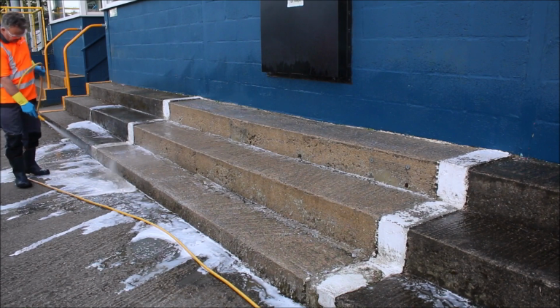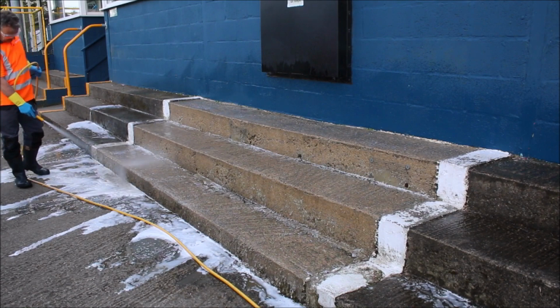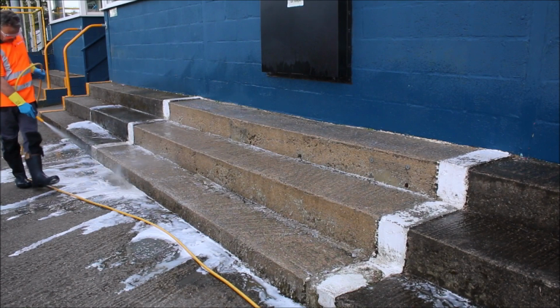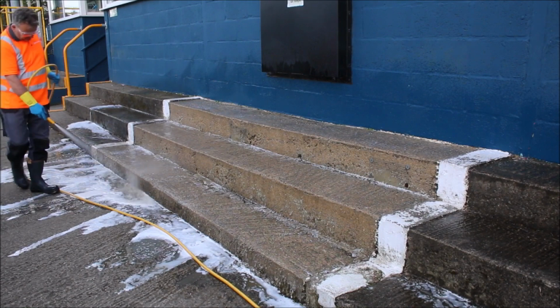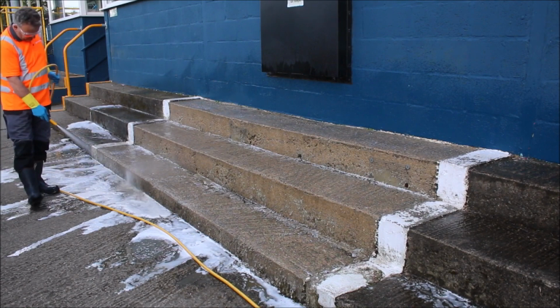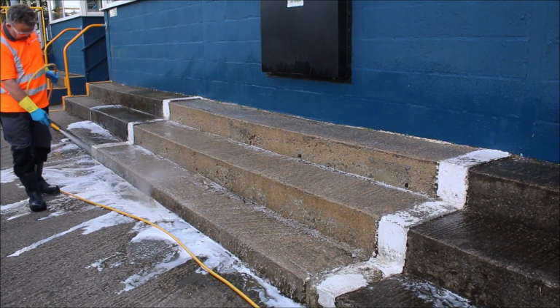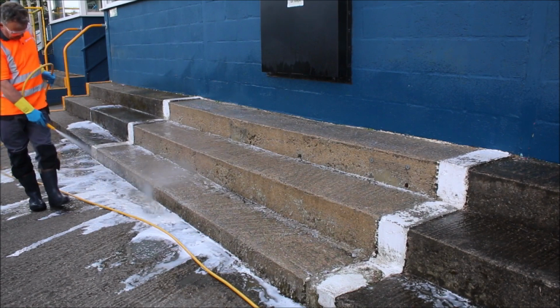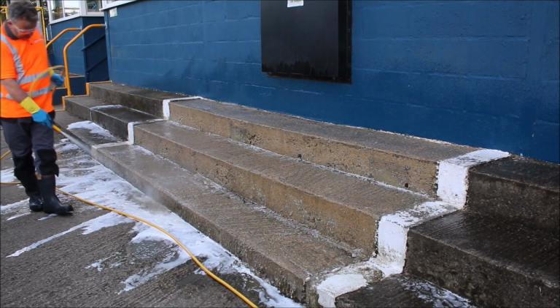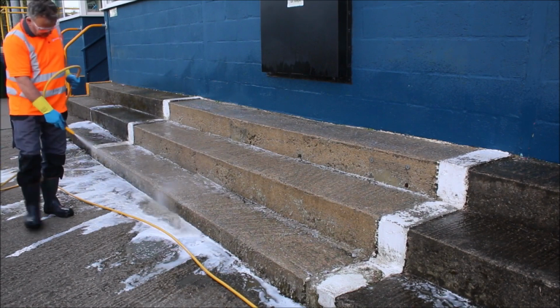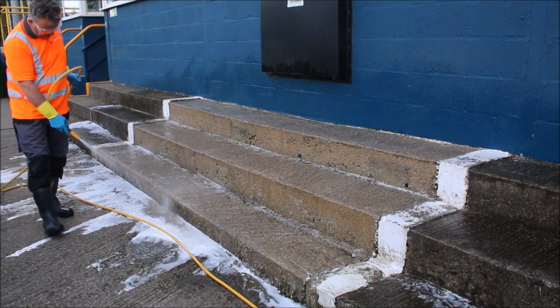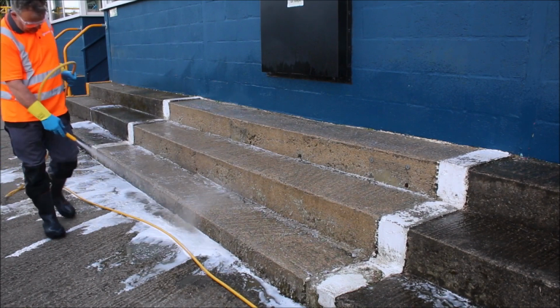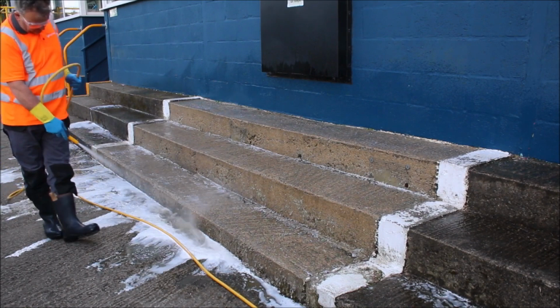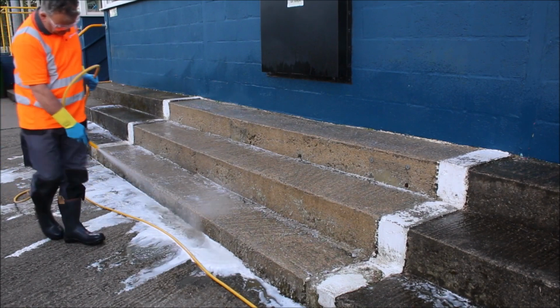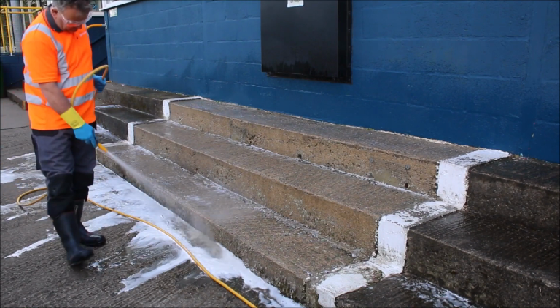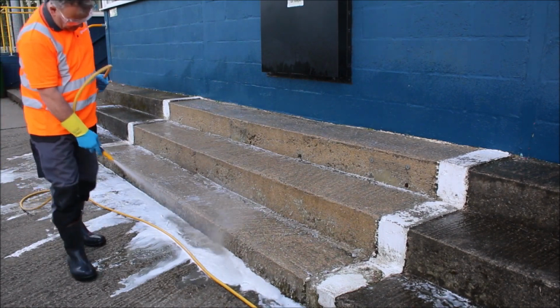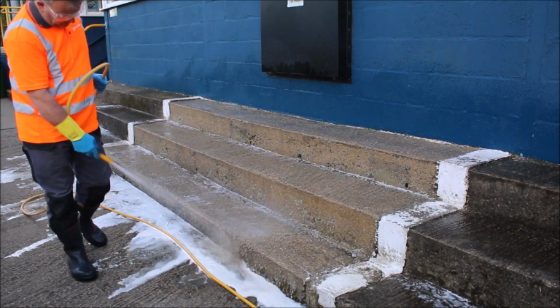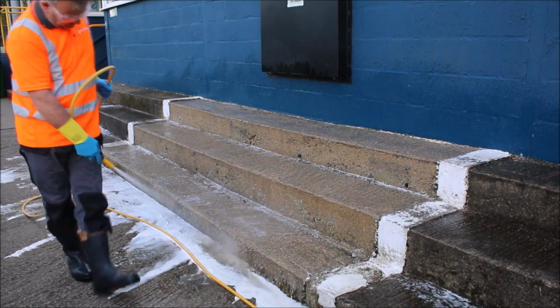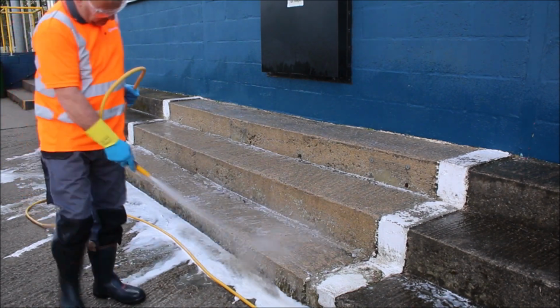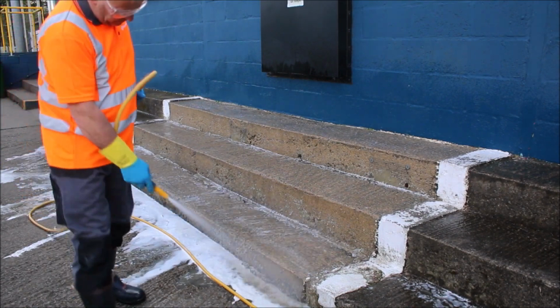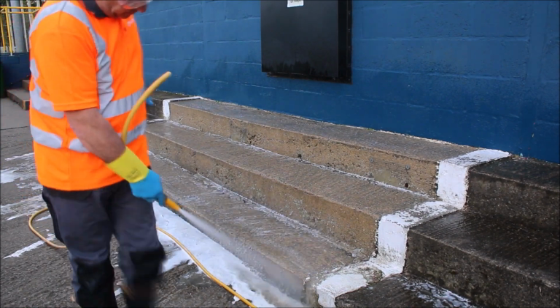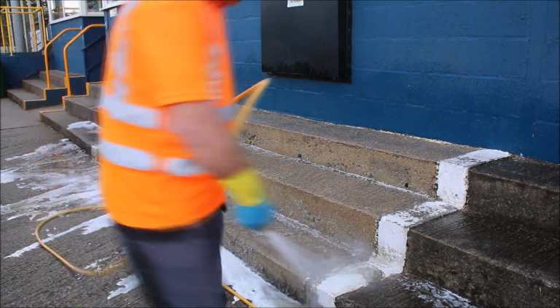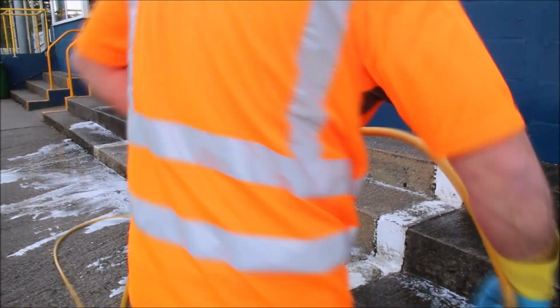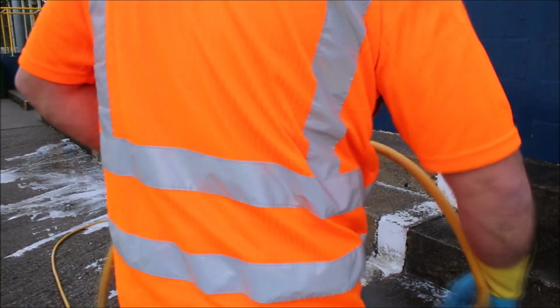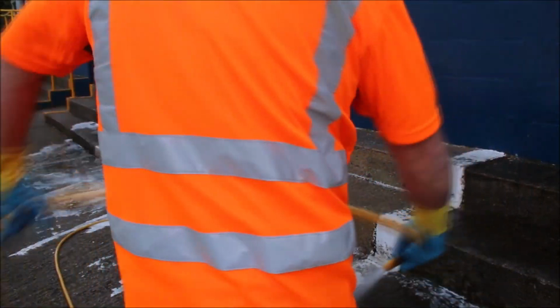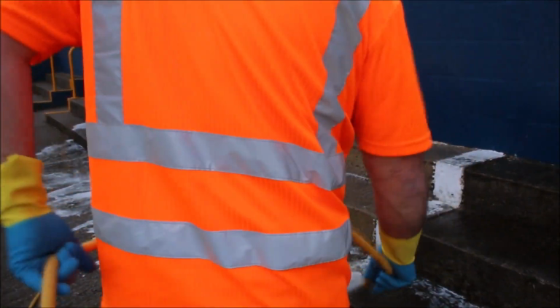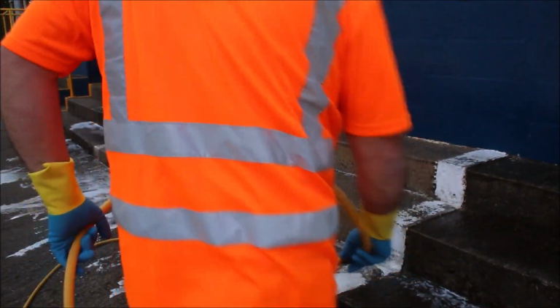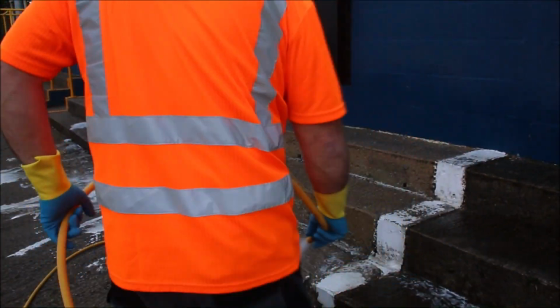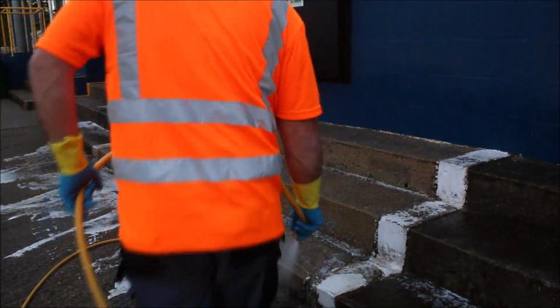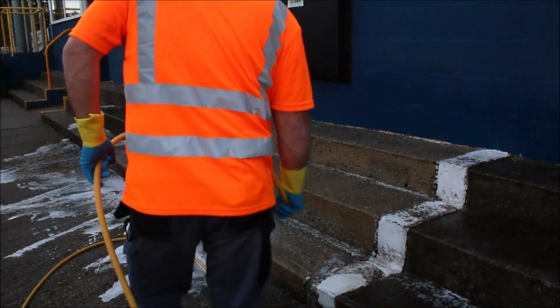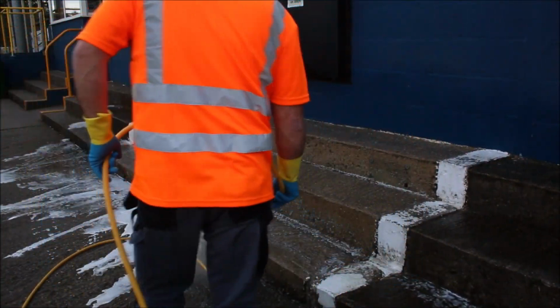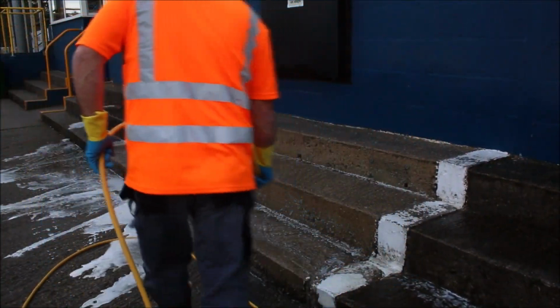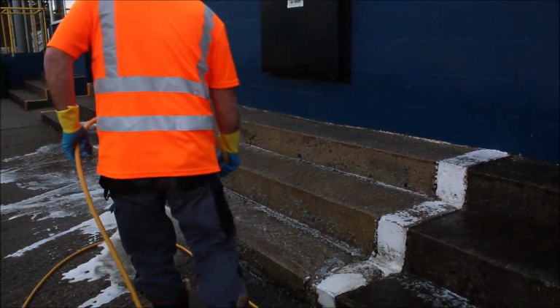As you can see here, the hose pipe is removing a big percentage of the dirt just with the hose pipe pressure.